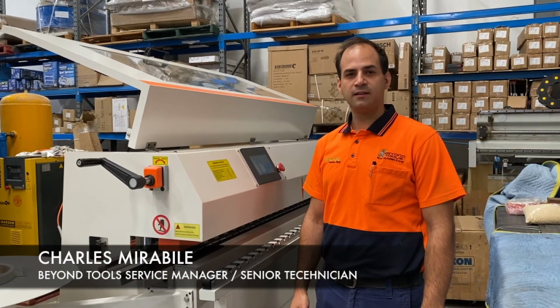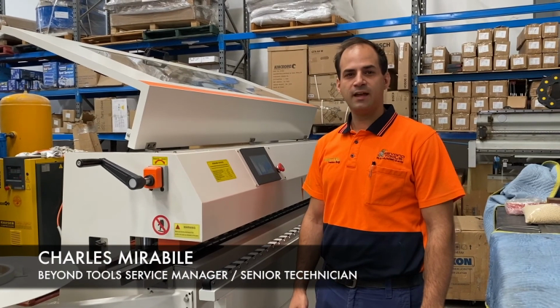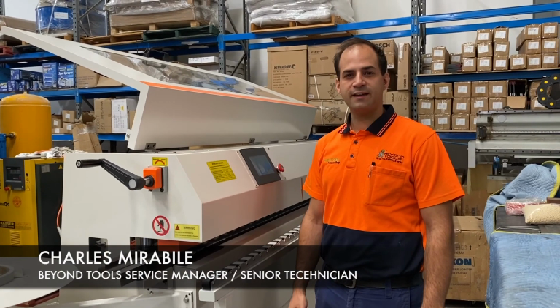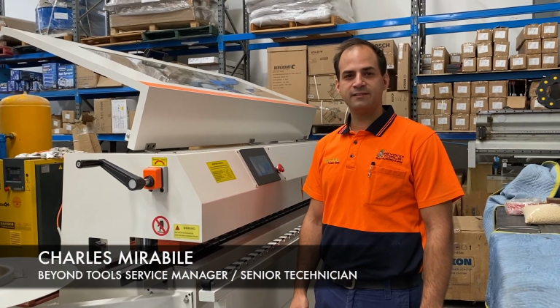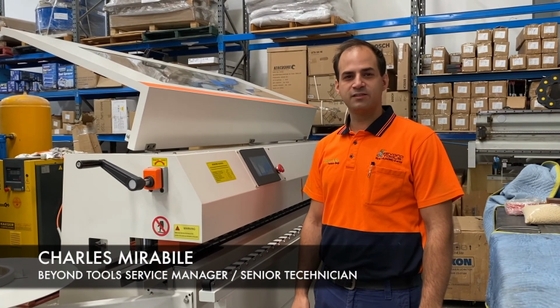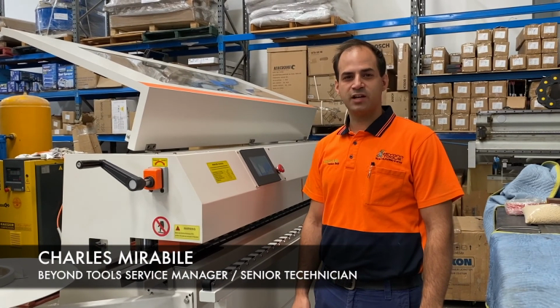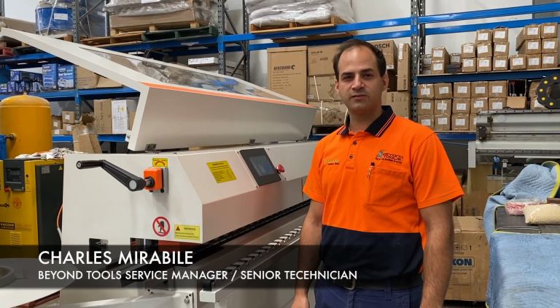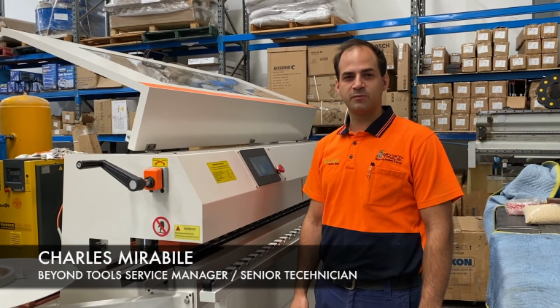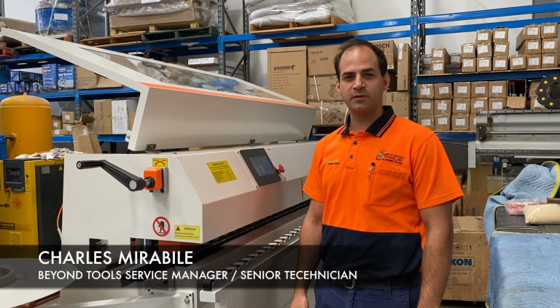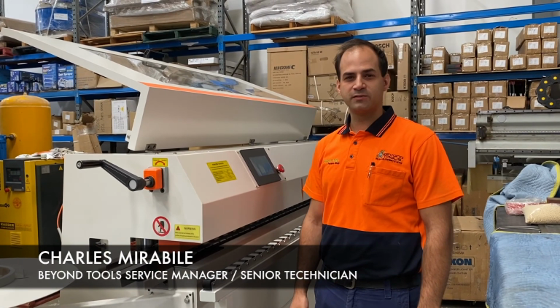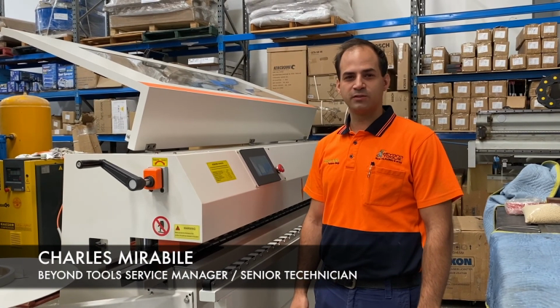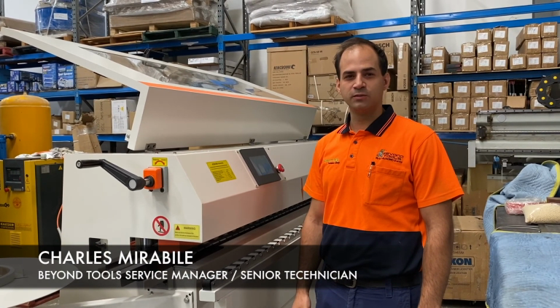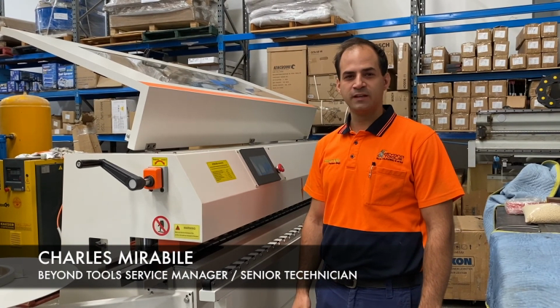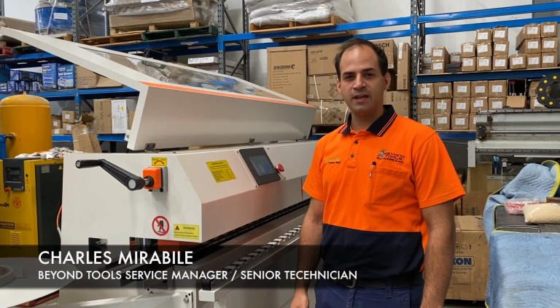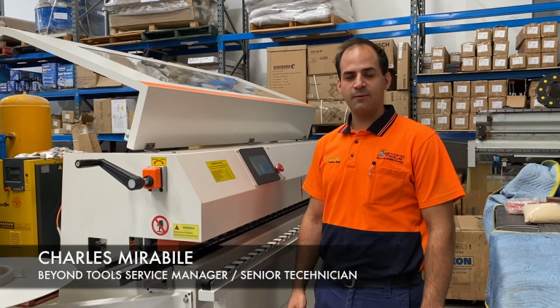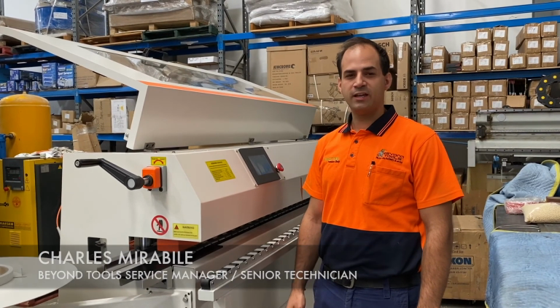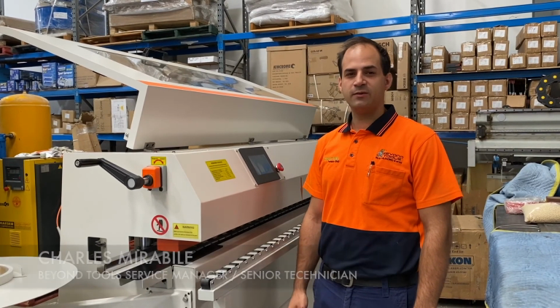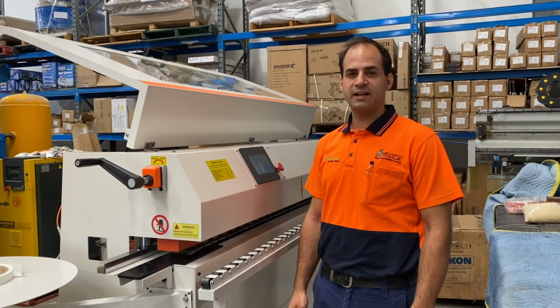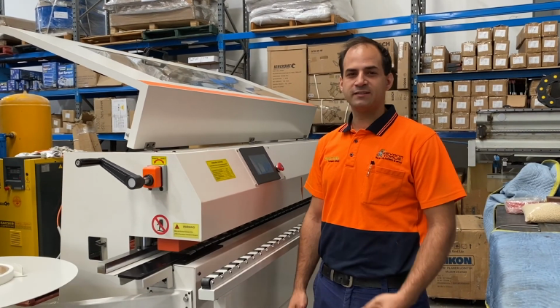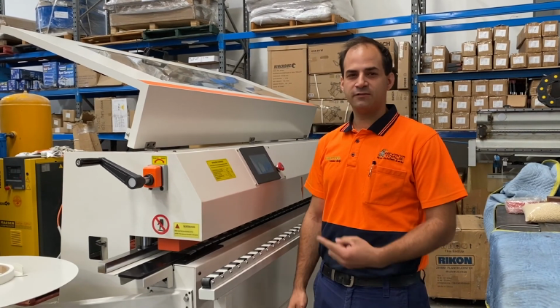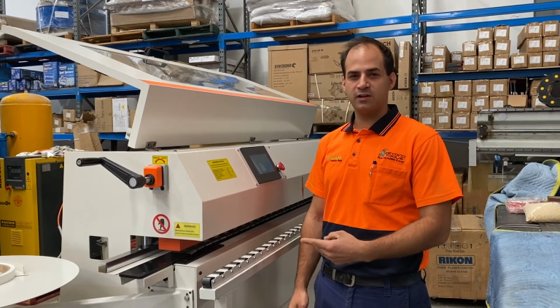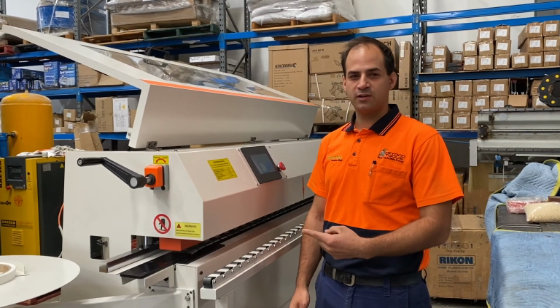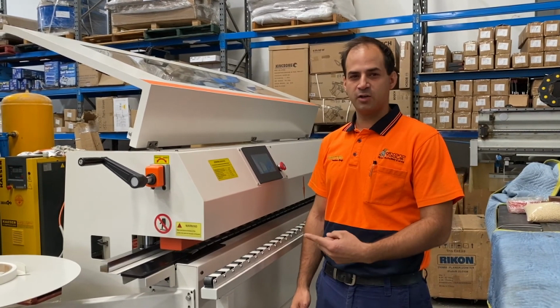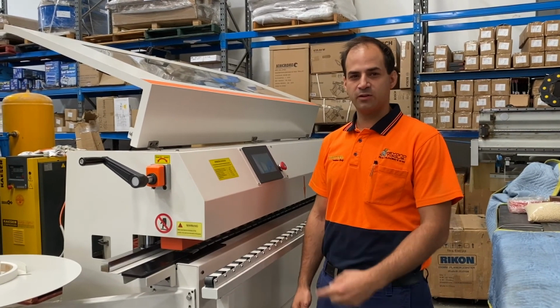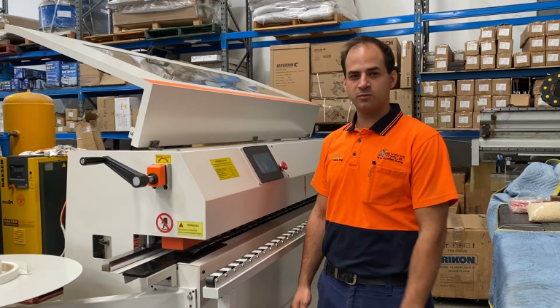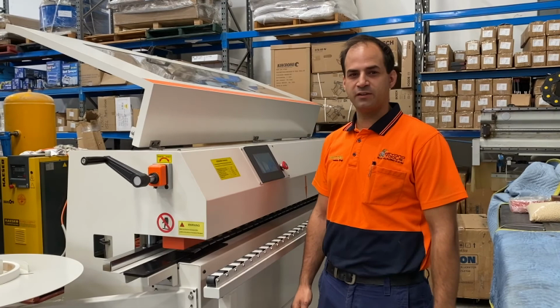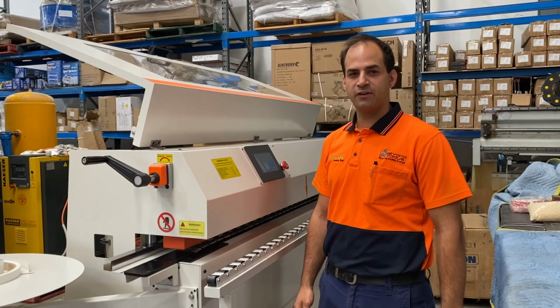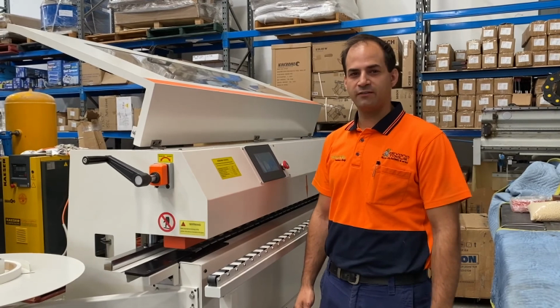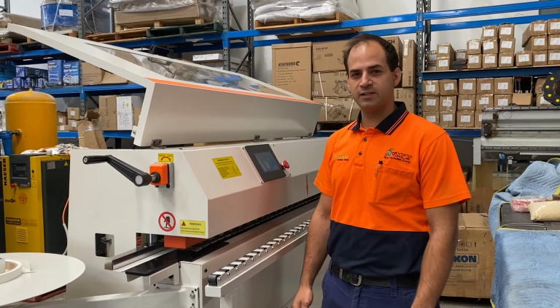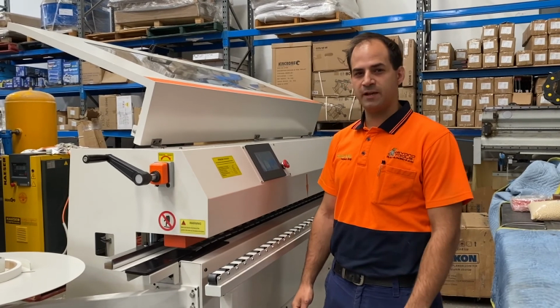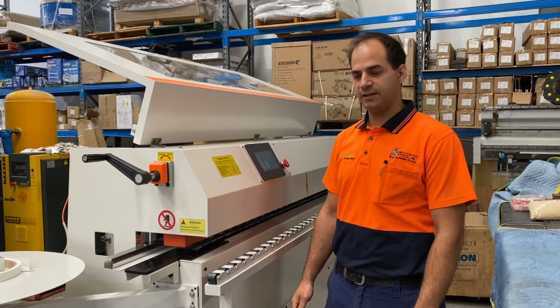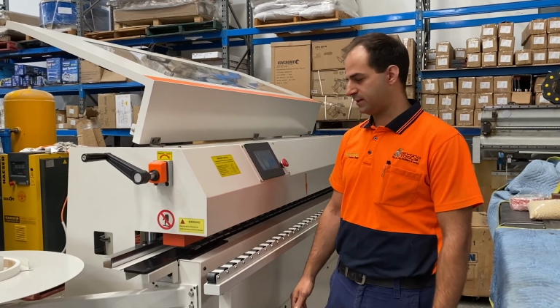Hey, this is Charles from Beyond Tools and we're here with our Tough Cut Cobalt 25 edge bander.